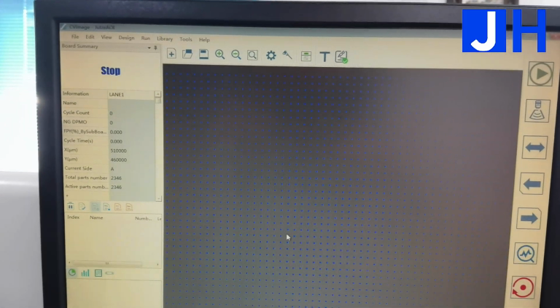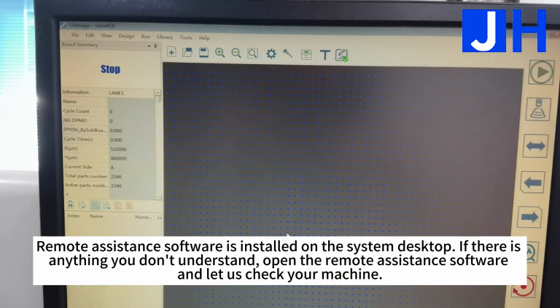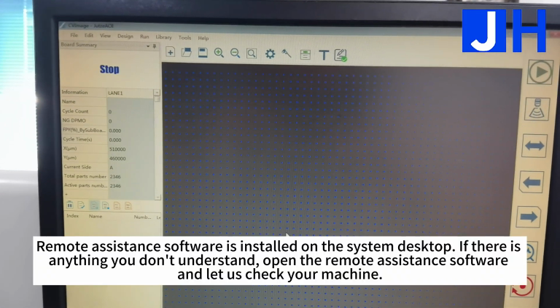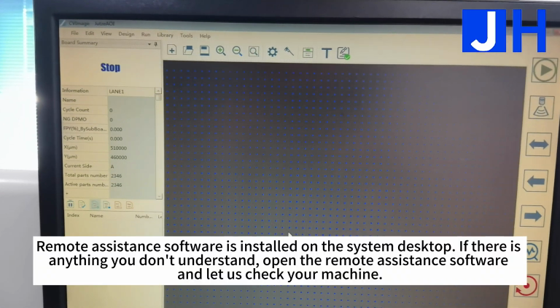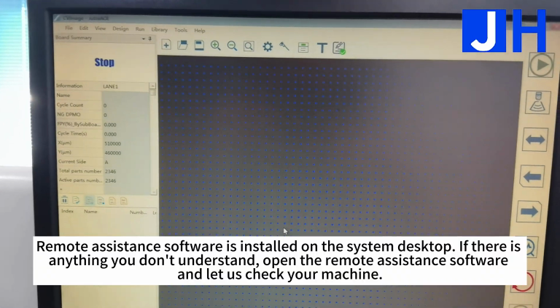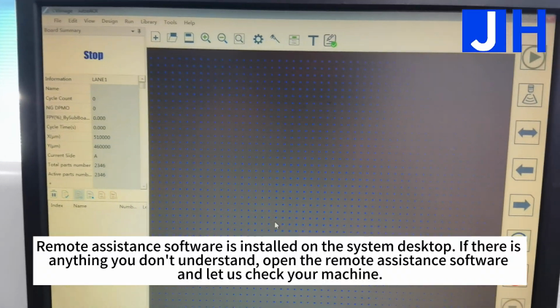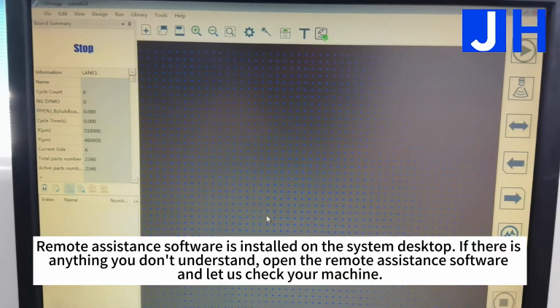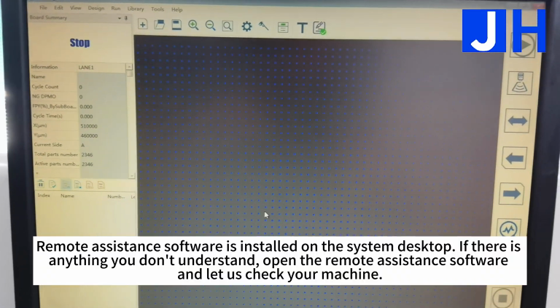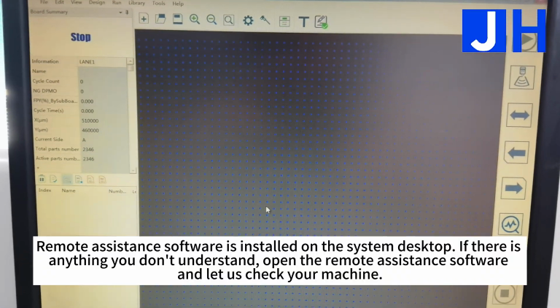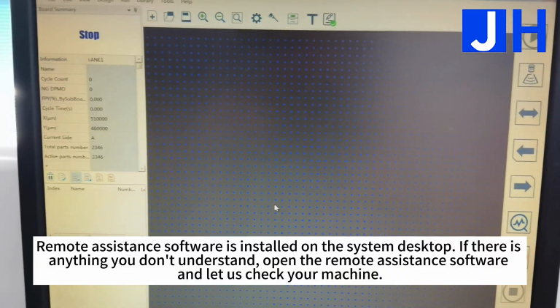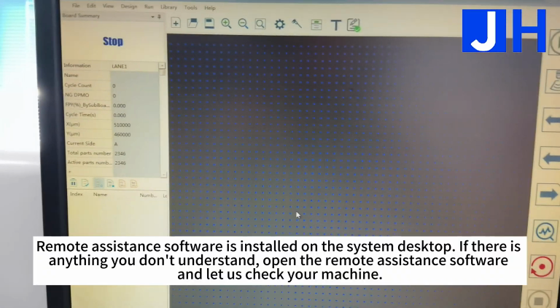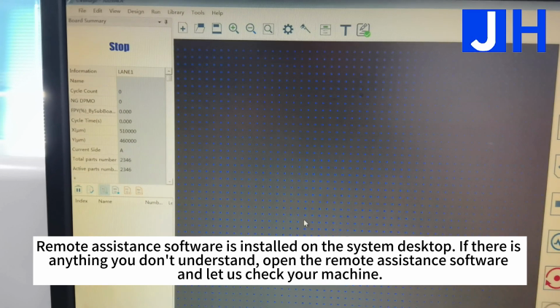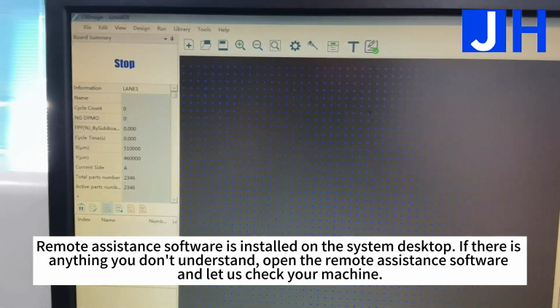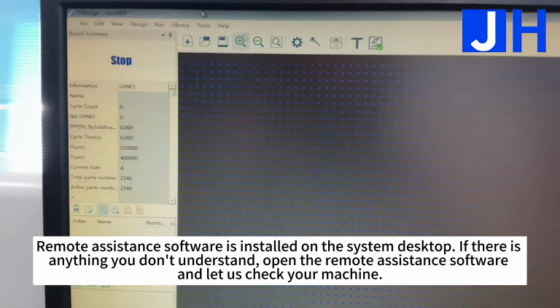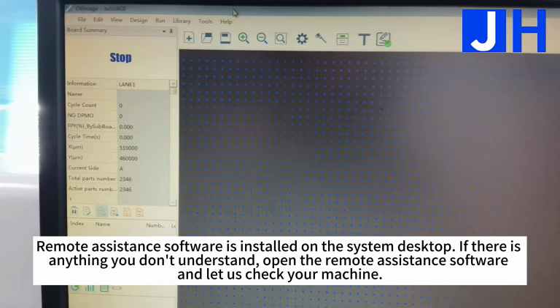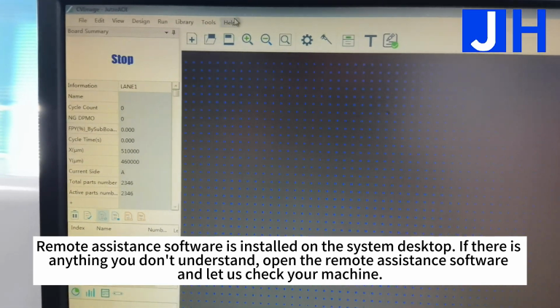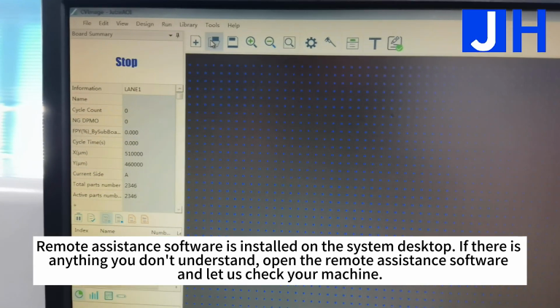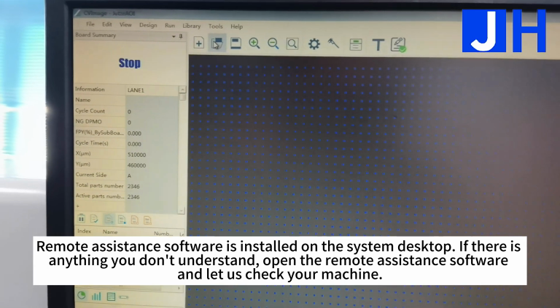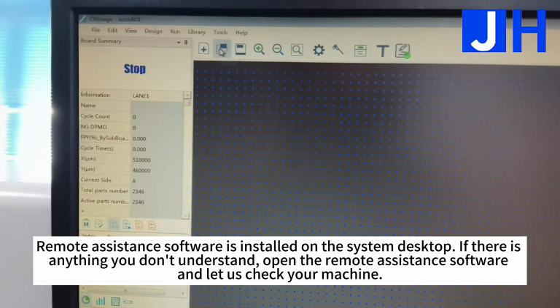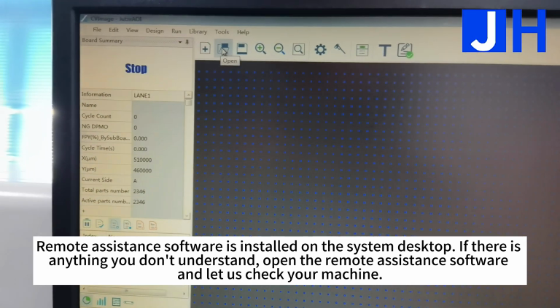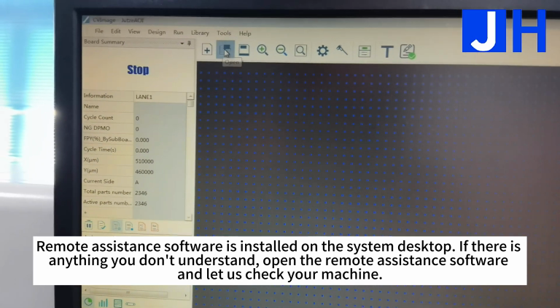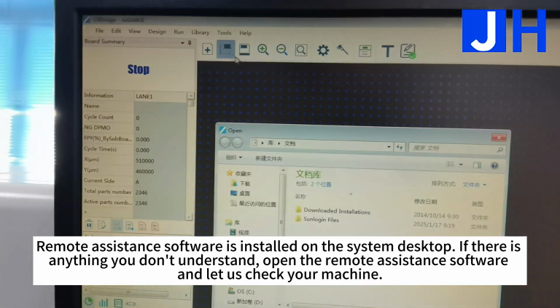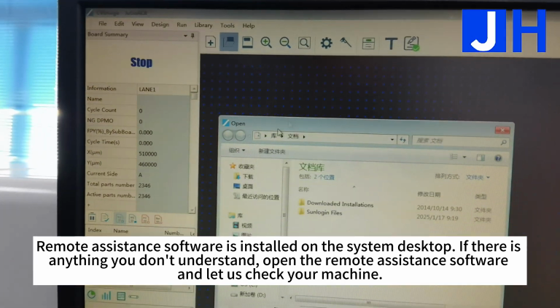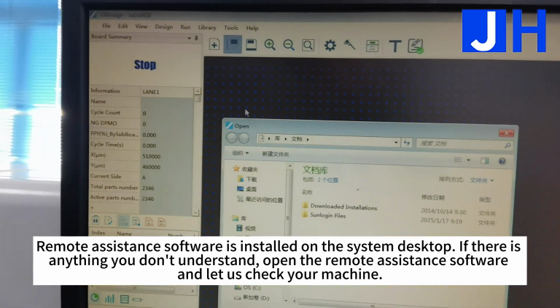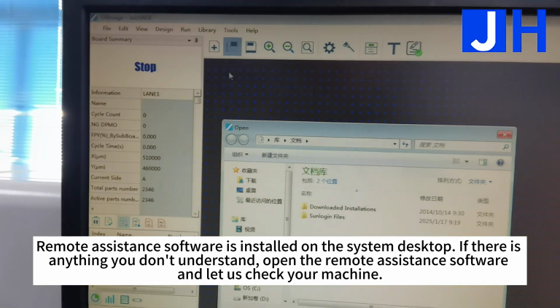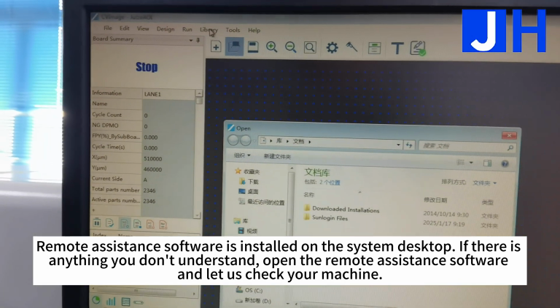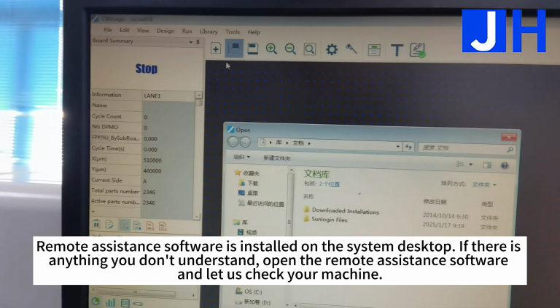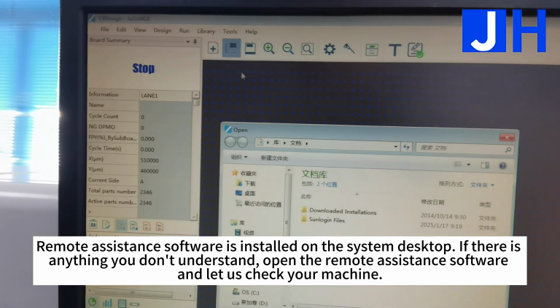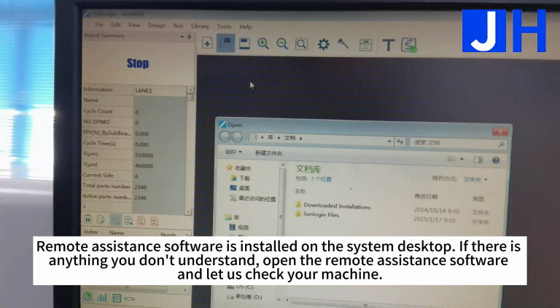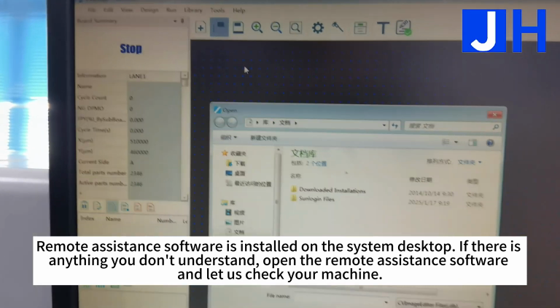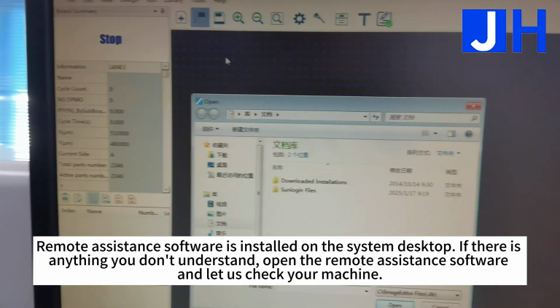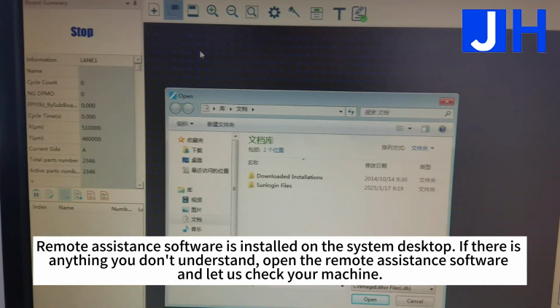Remote assistance software is installed on the system desktop. If there is anything you don't understand, open the remote assistance software and let us check your machine.